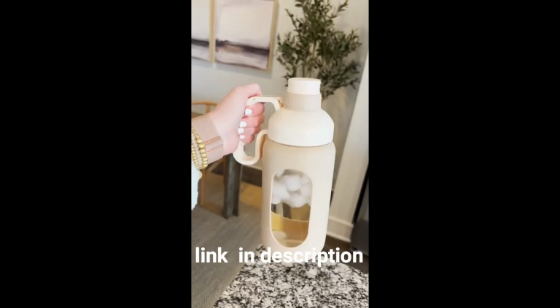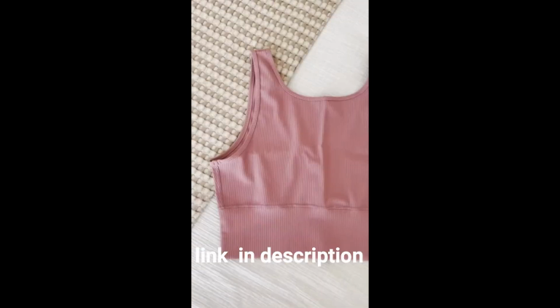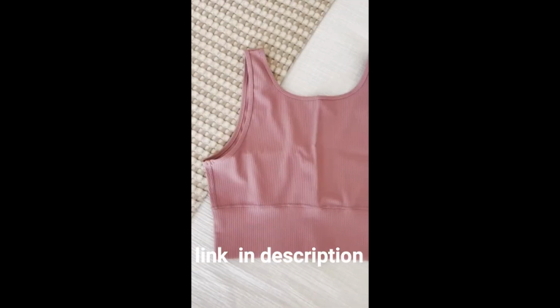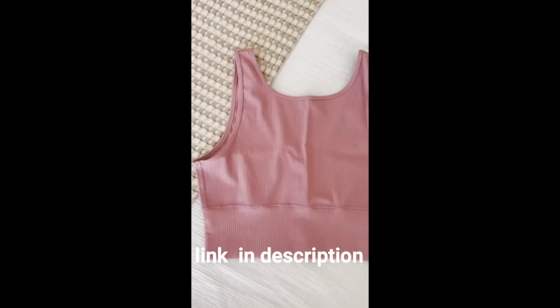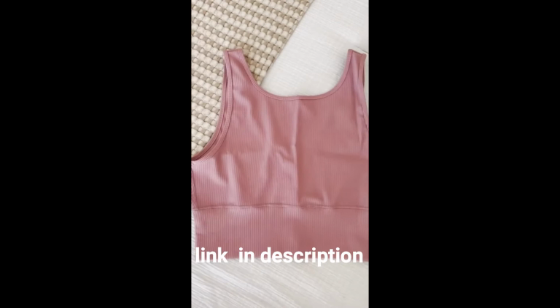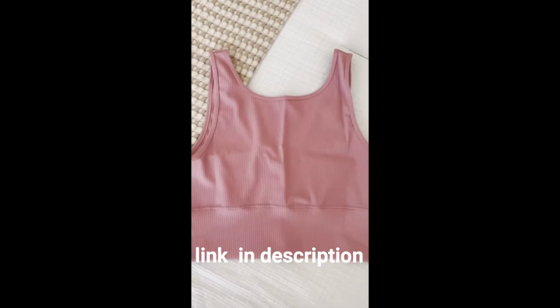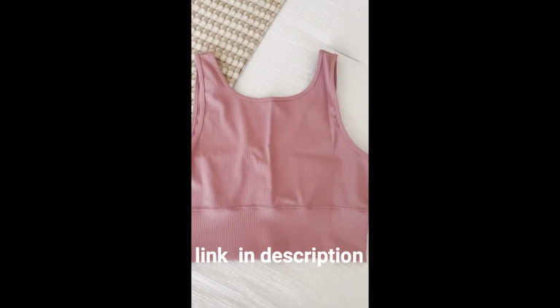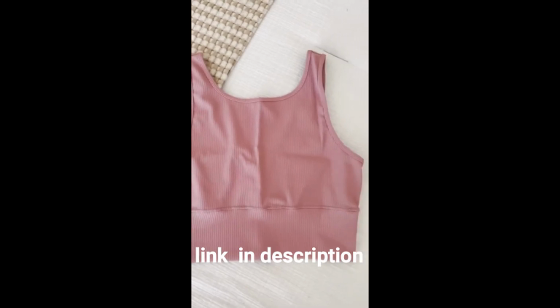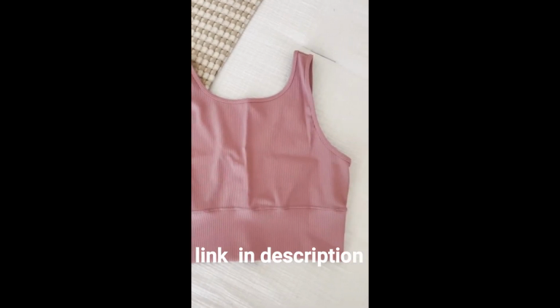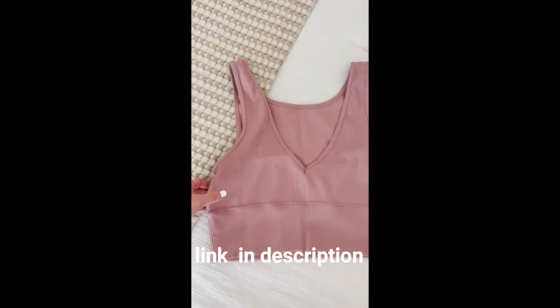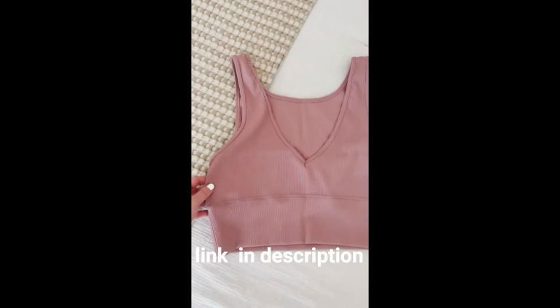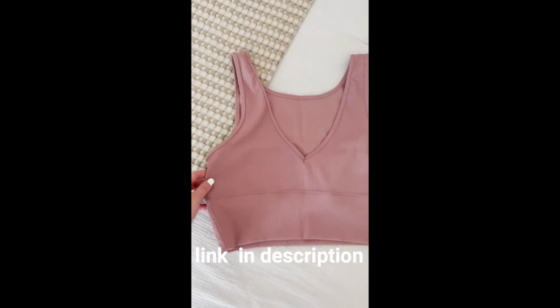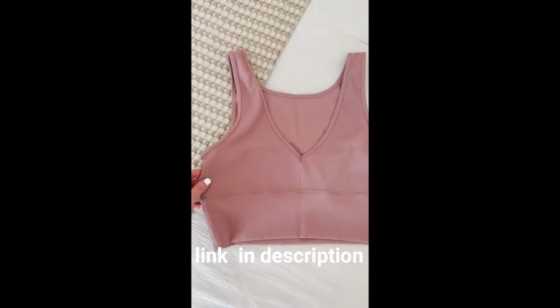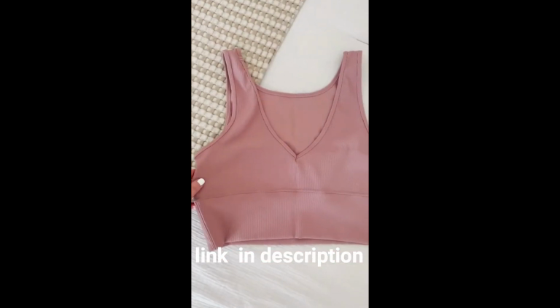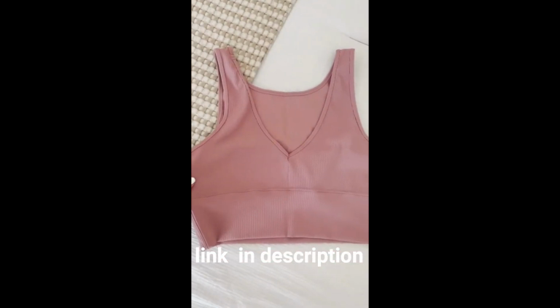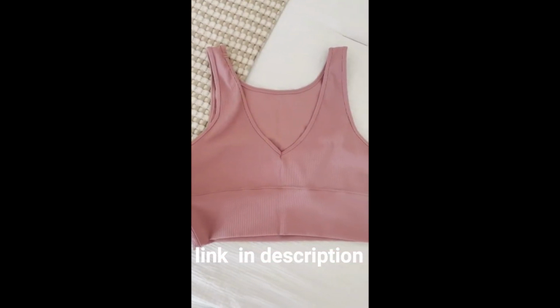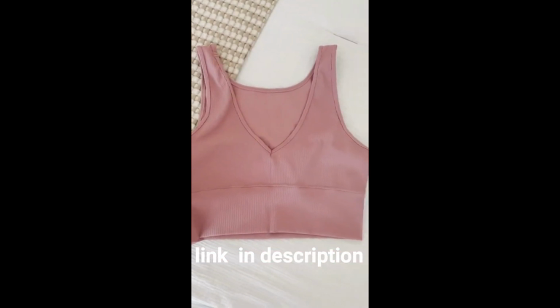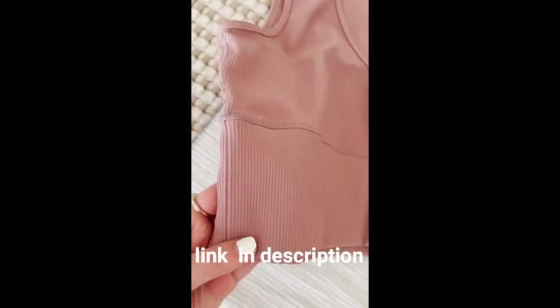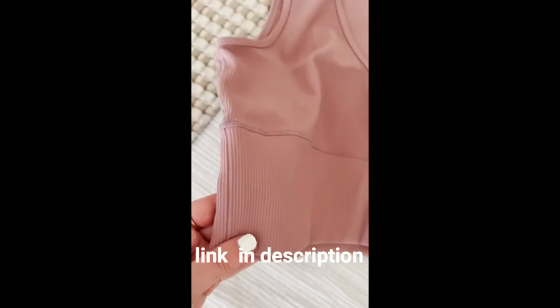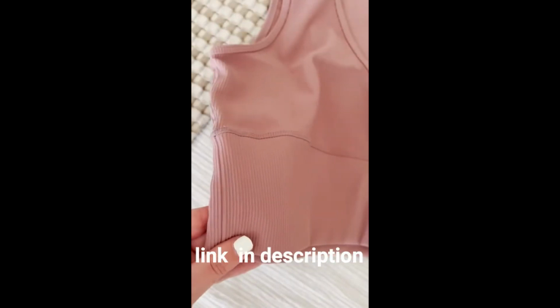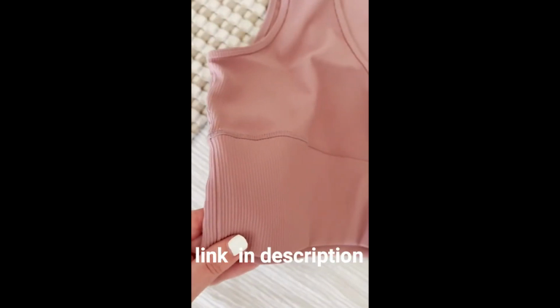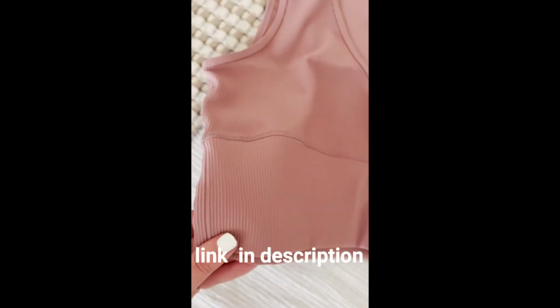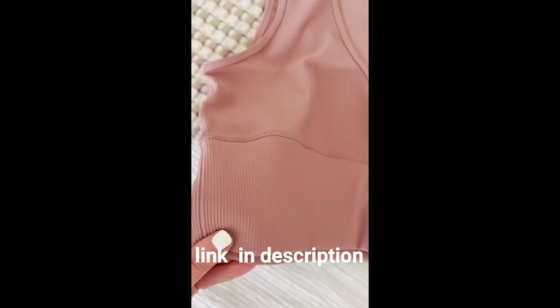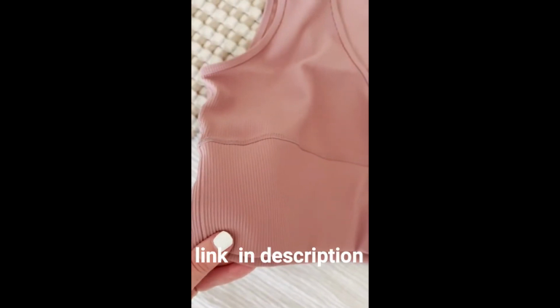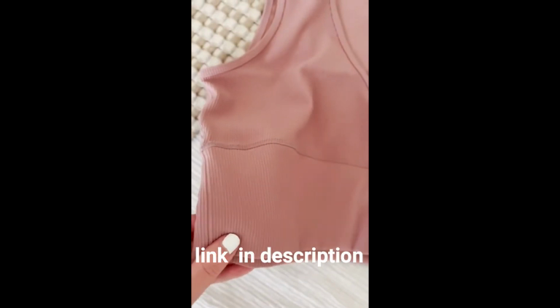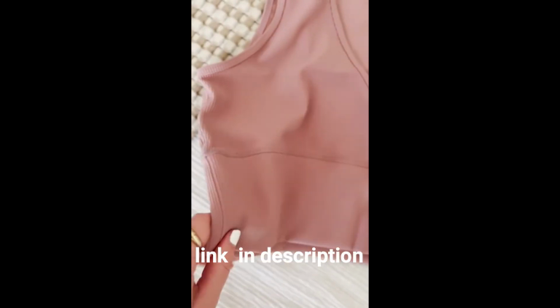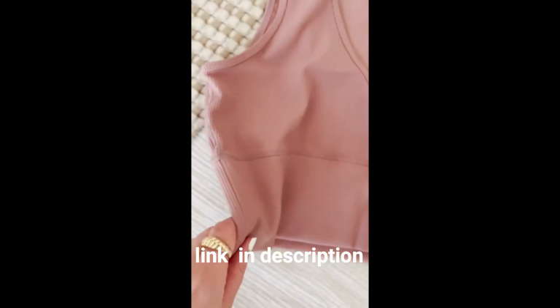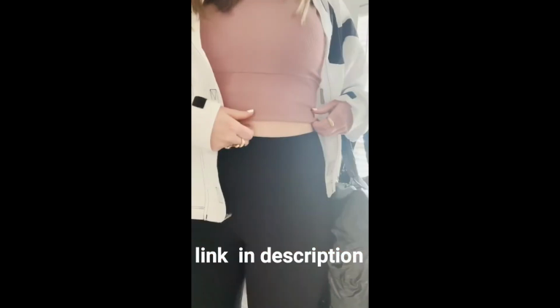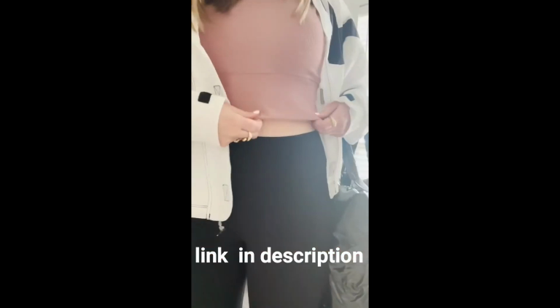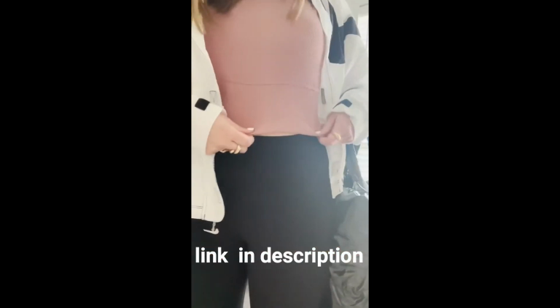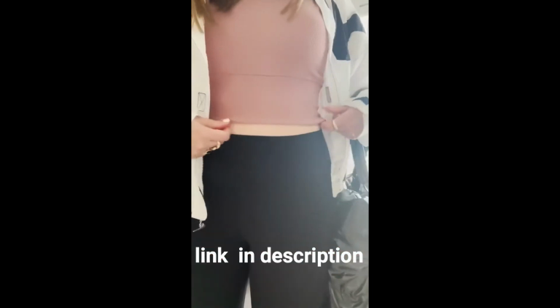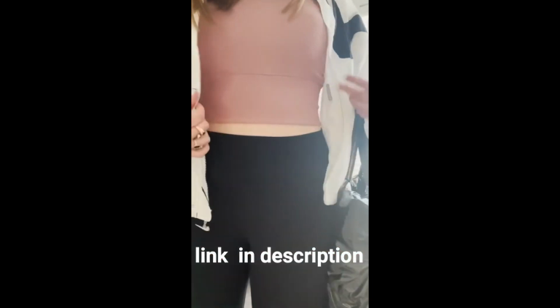Next is this cropped tank. It comes in several different colors. It's a ribbed material, really comfortable, and really good quality.